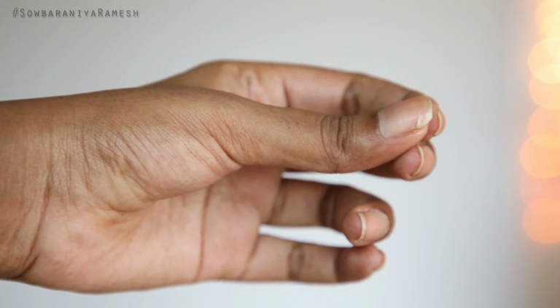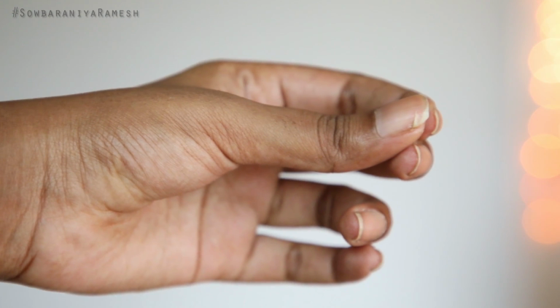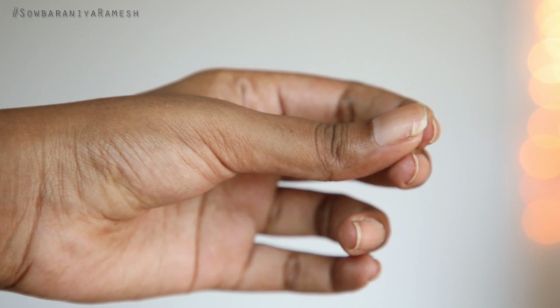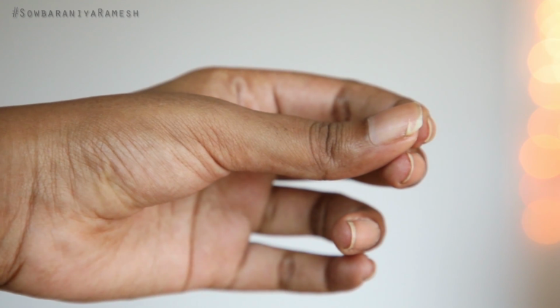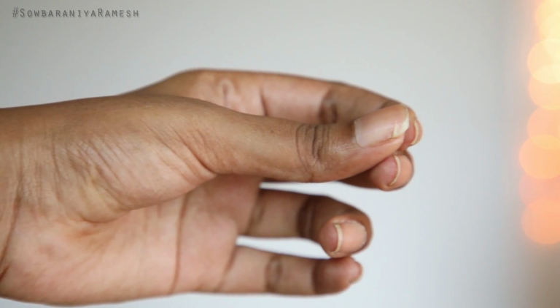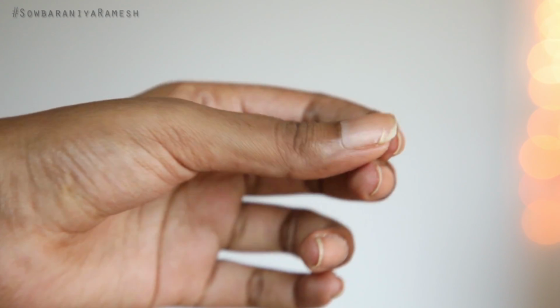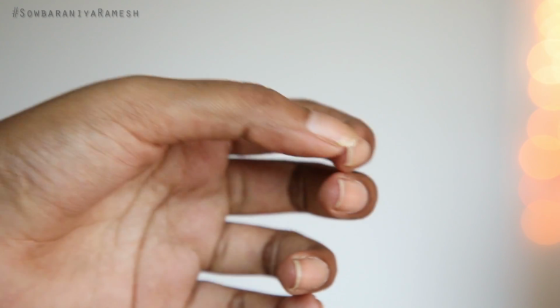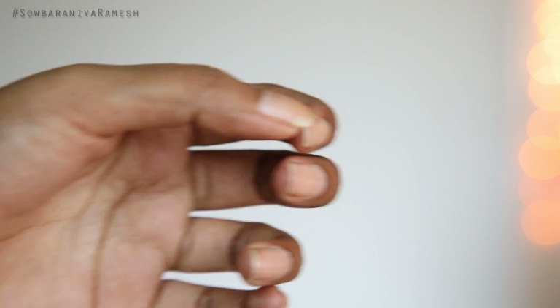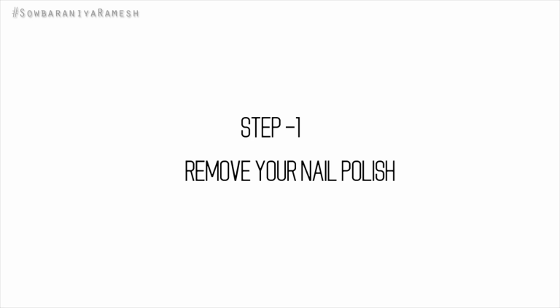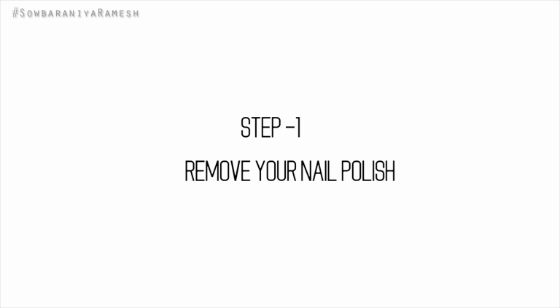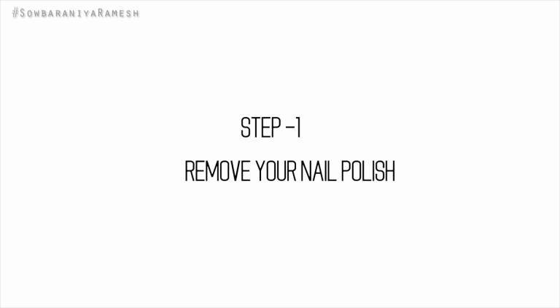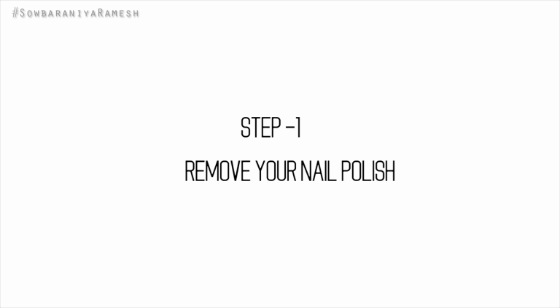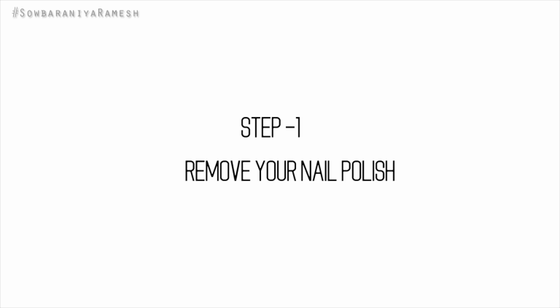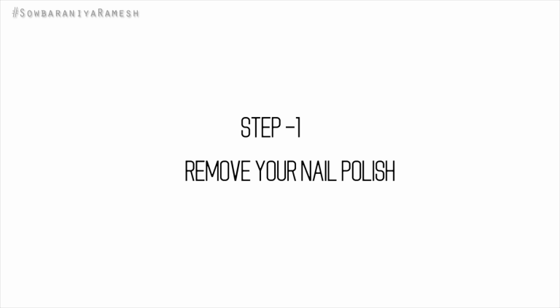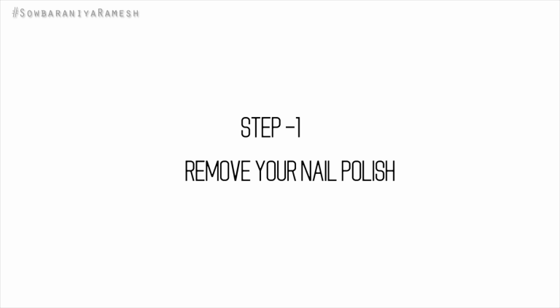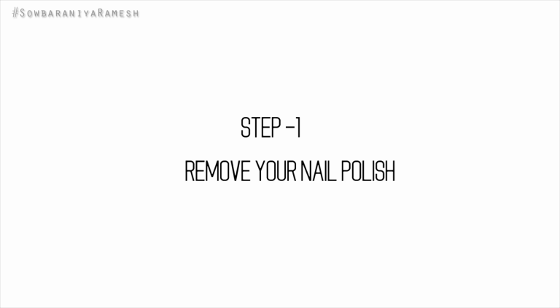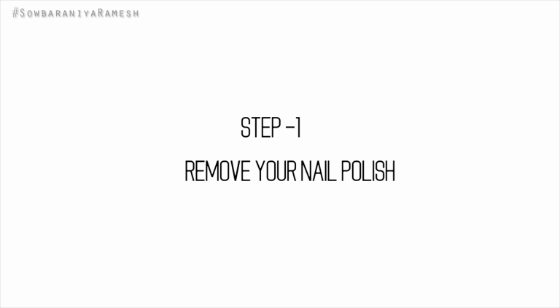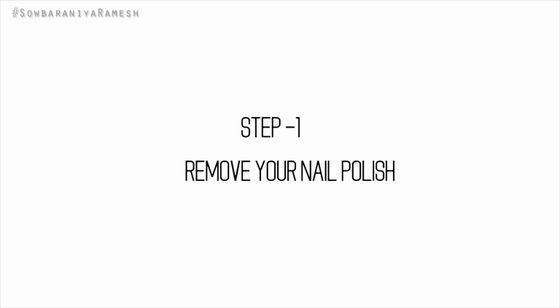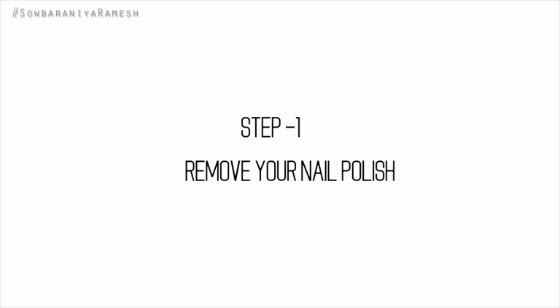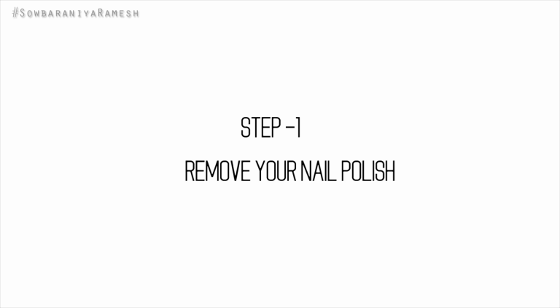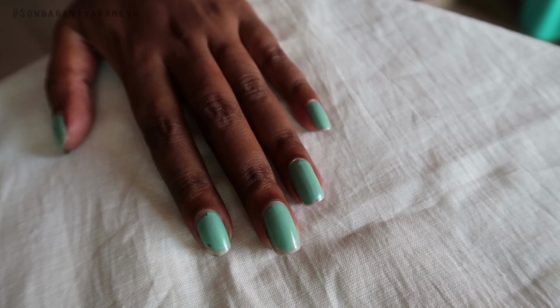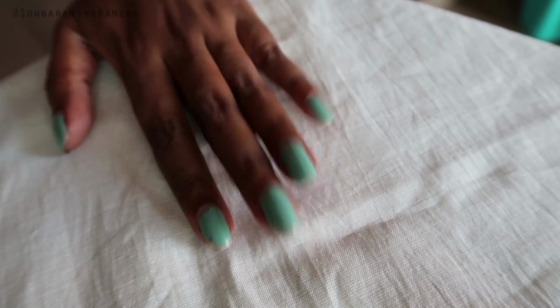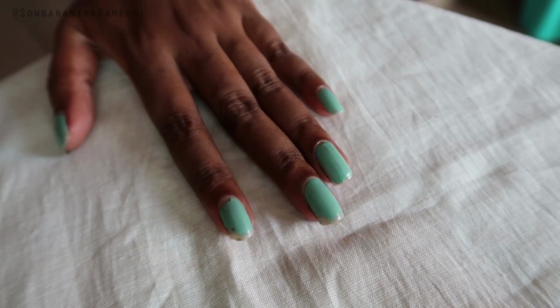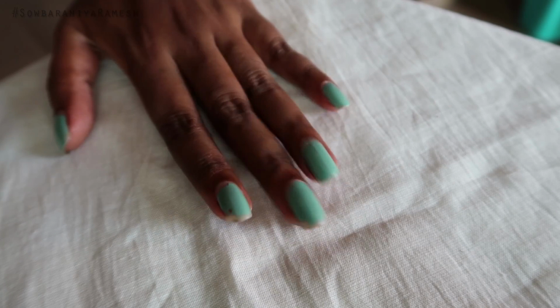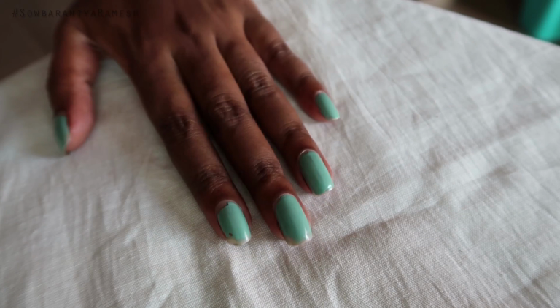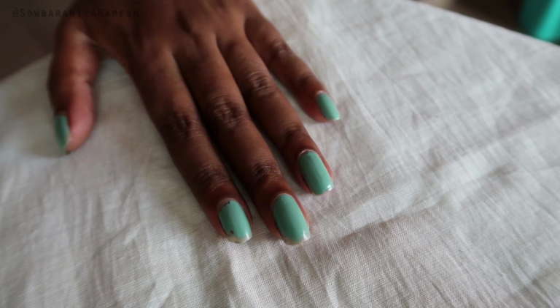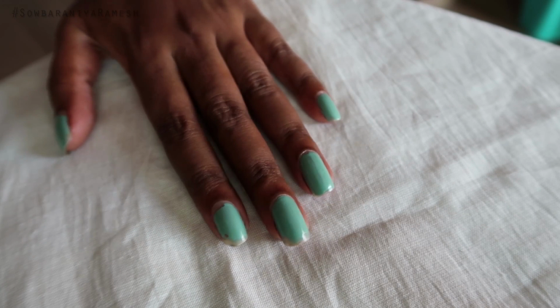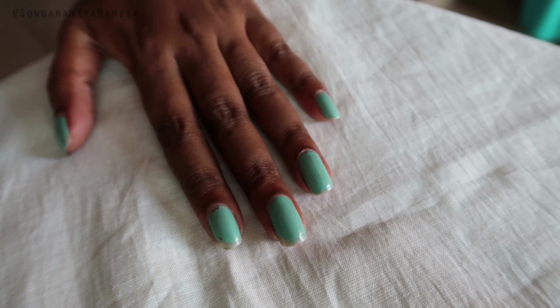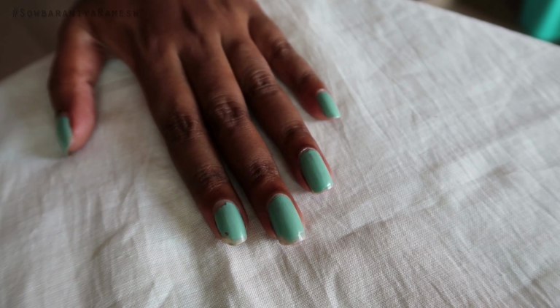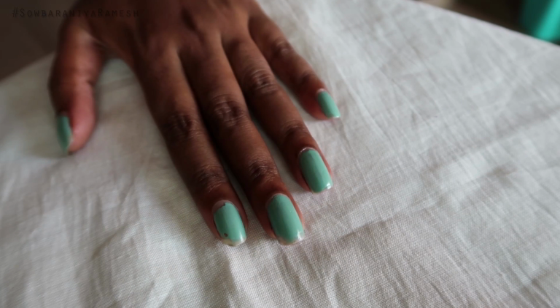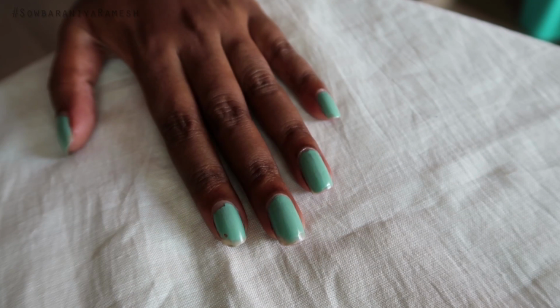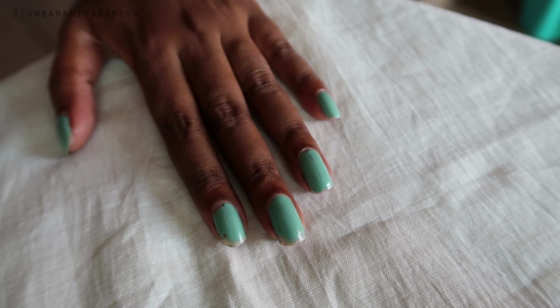Let's get into the video. Step 1 is to remove your nail polish.